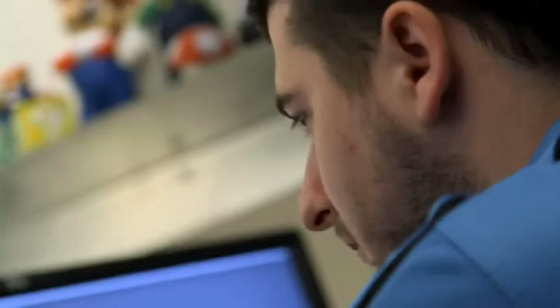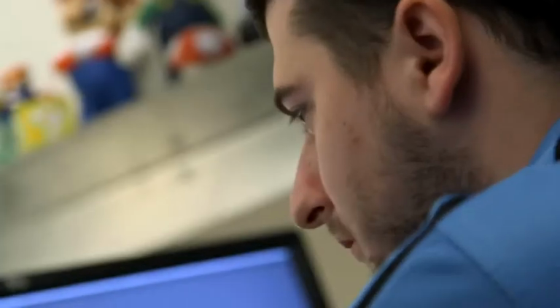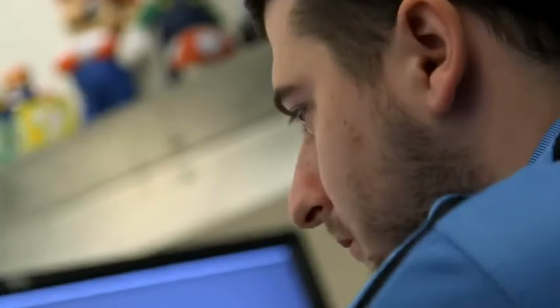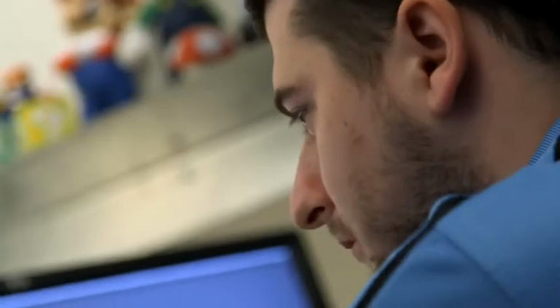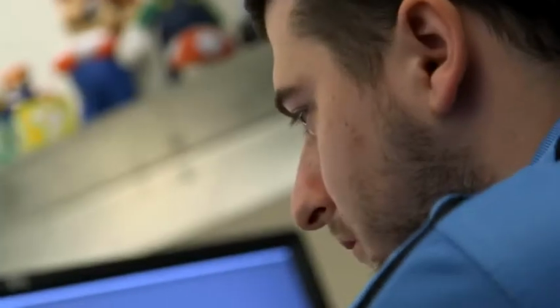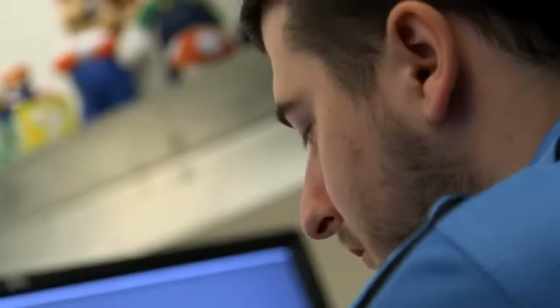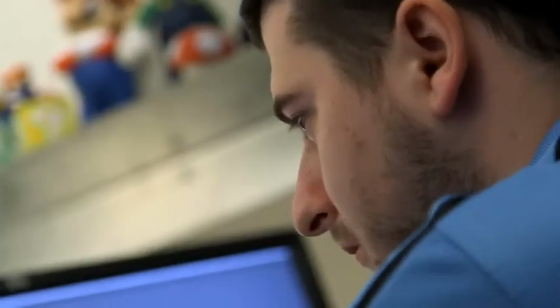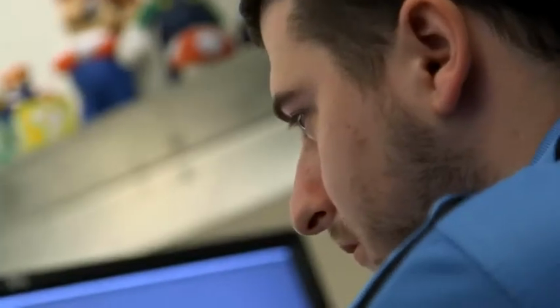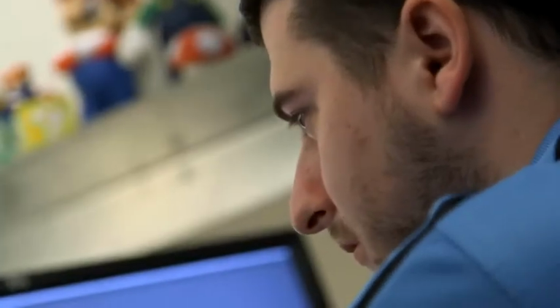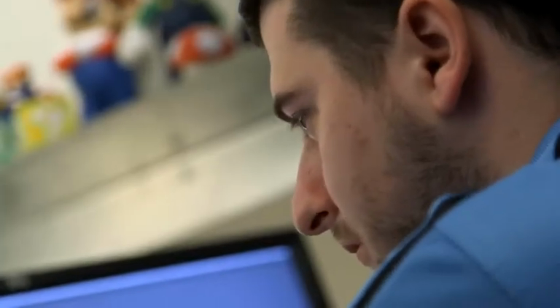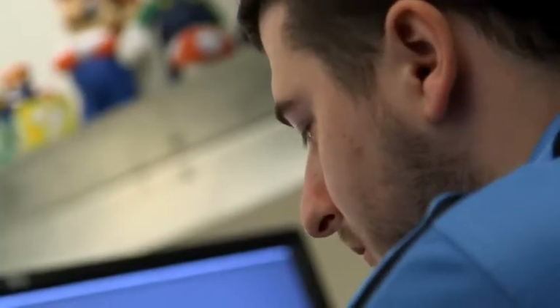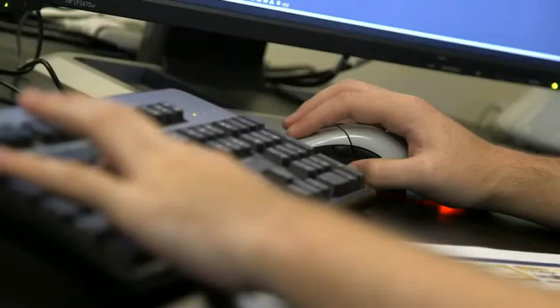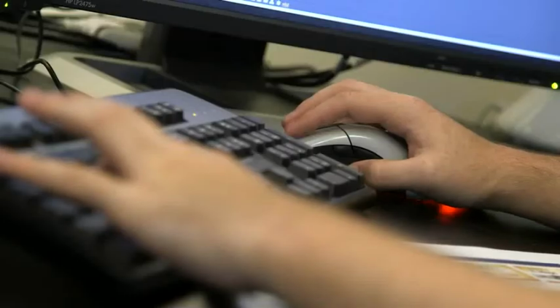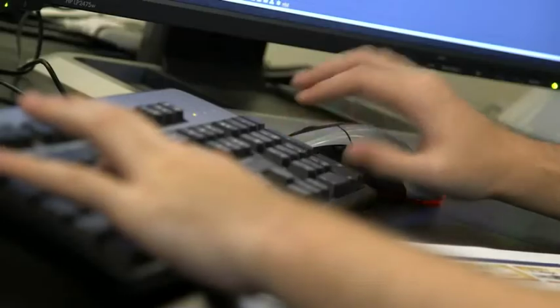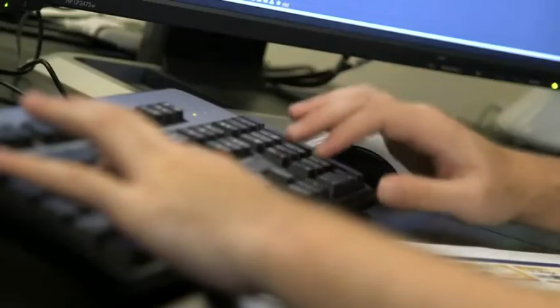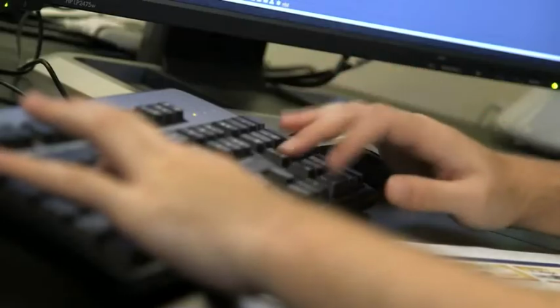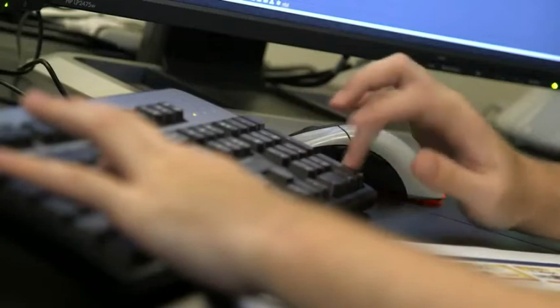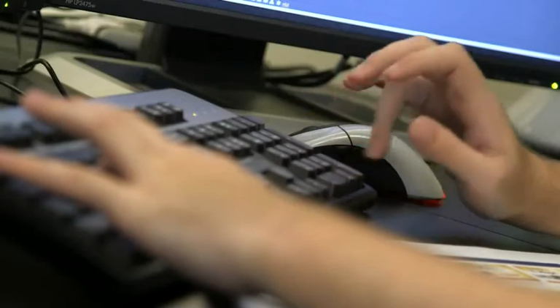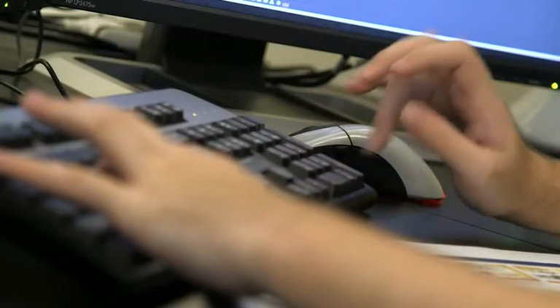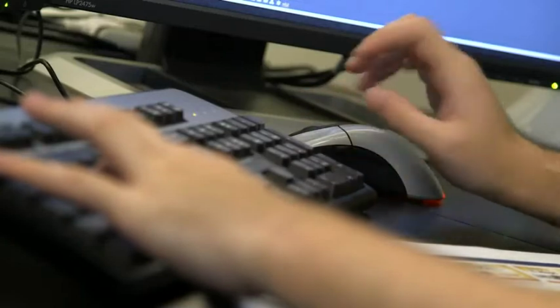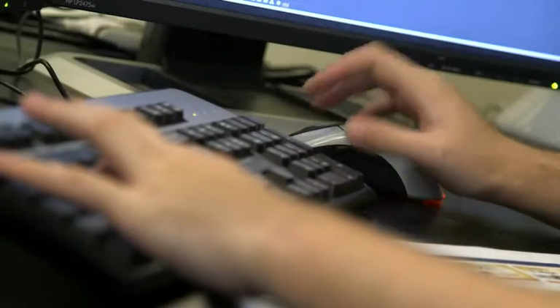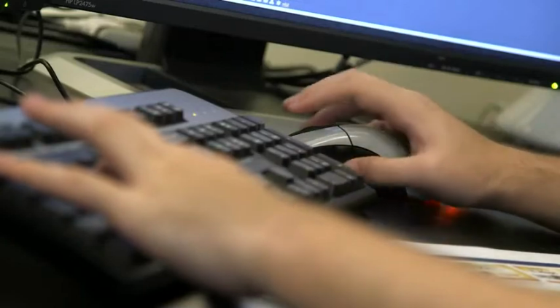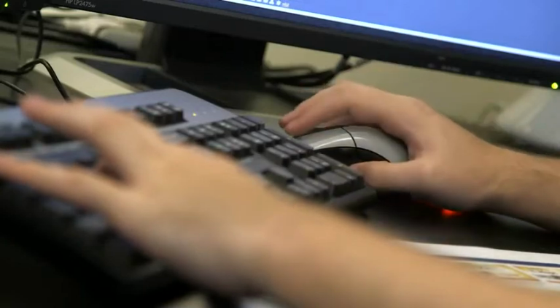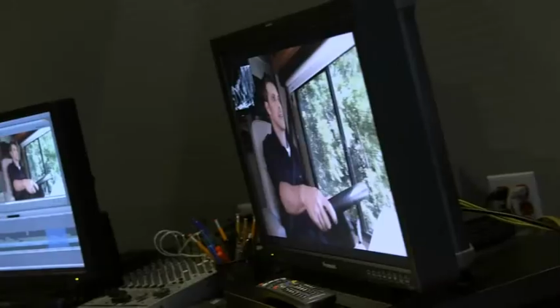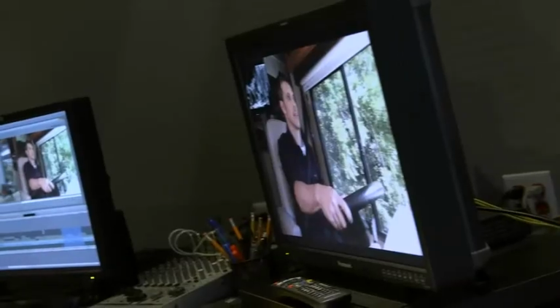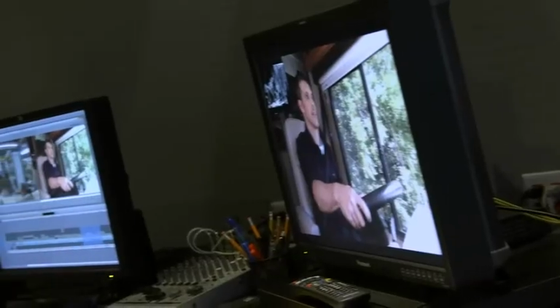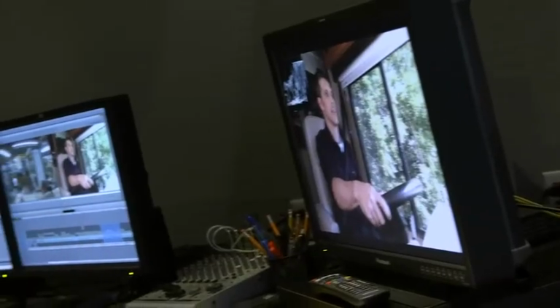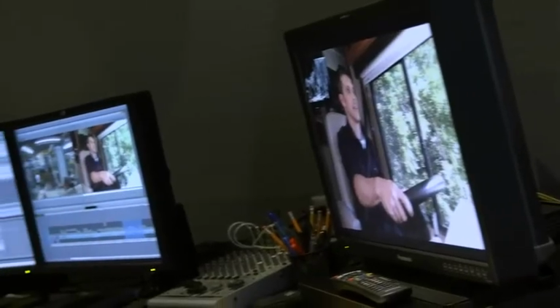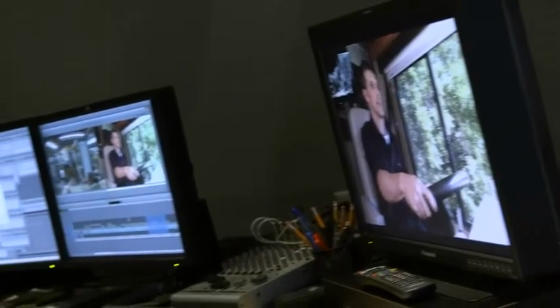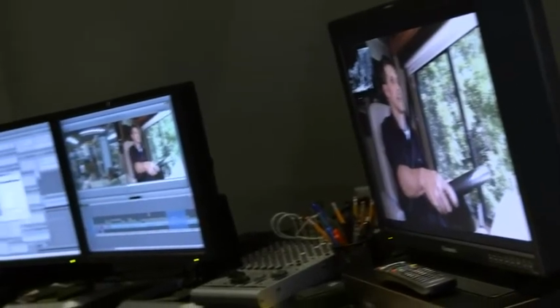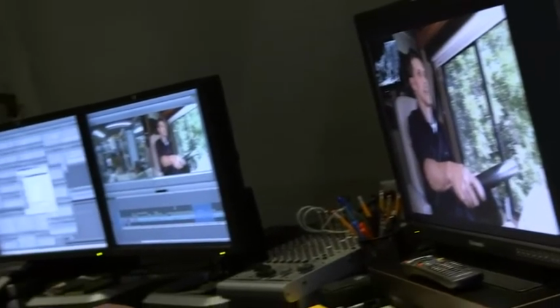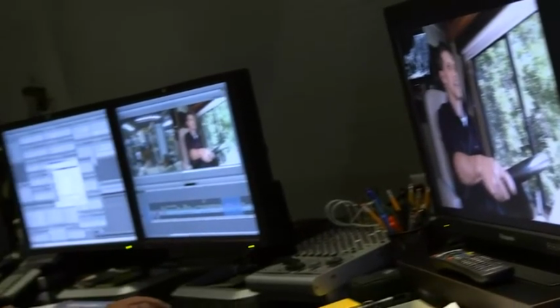In fact, with LTFS, I can just hand an LTO tape over to someone and they can drag the files into their own system. They don't have to download any proprietary software.